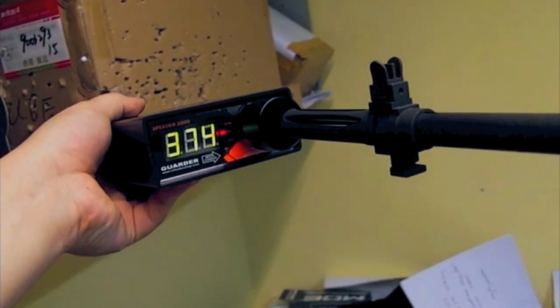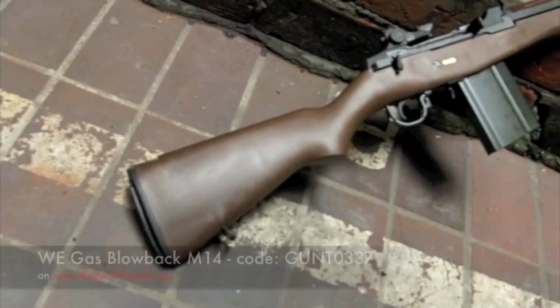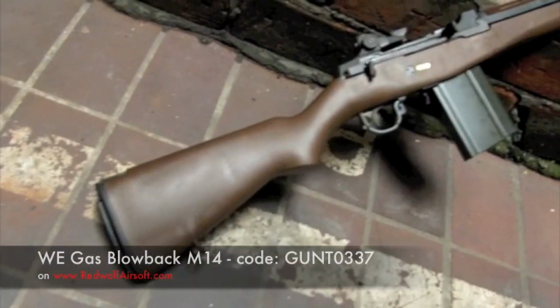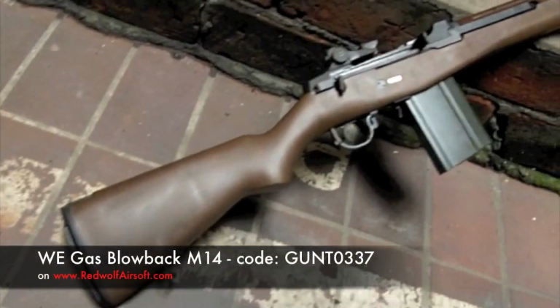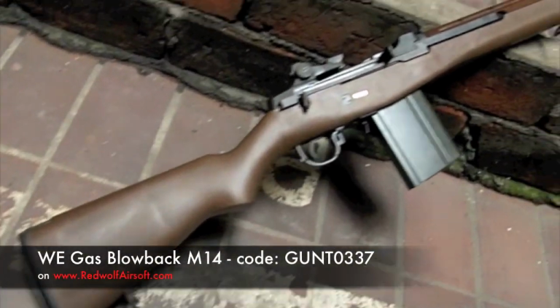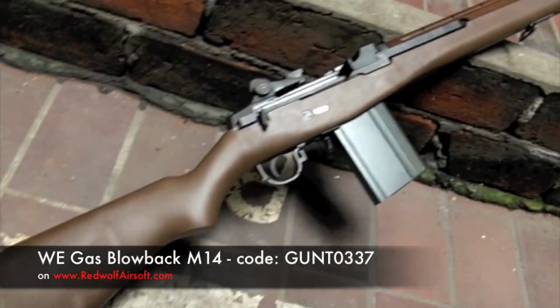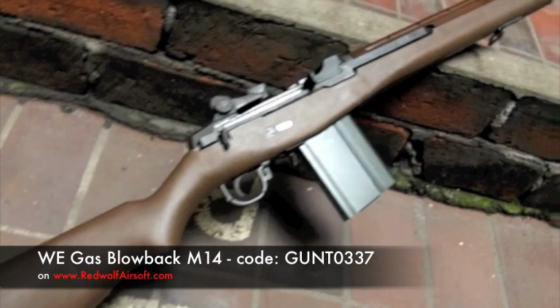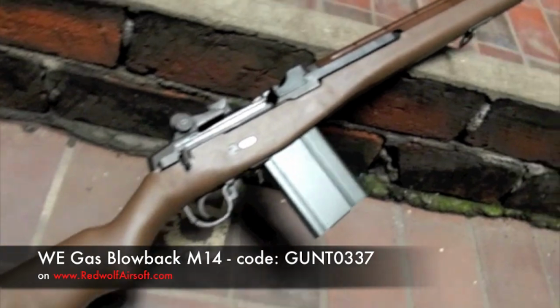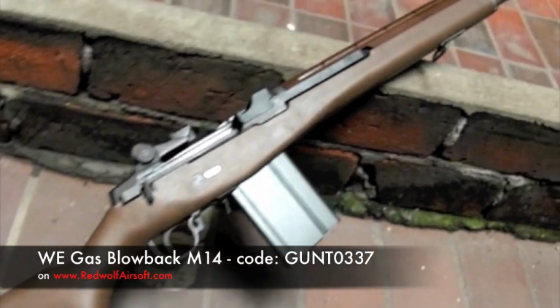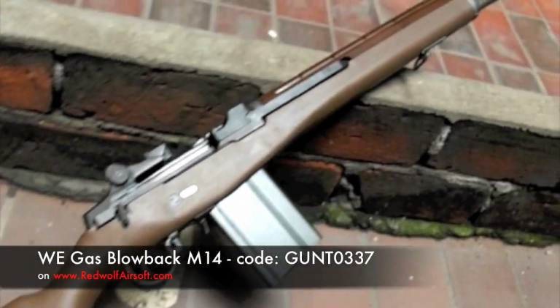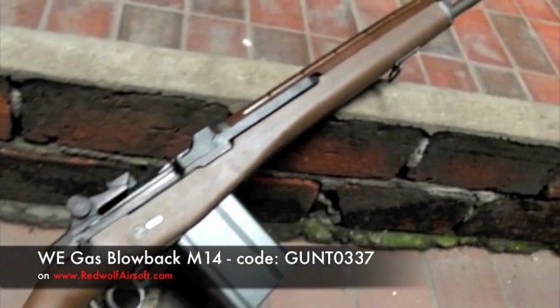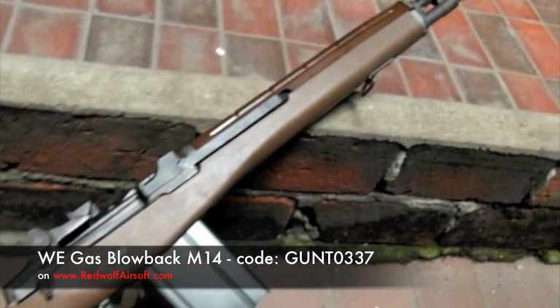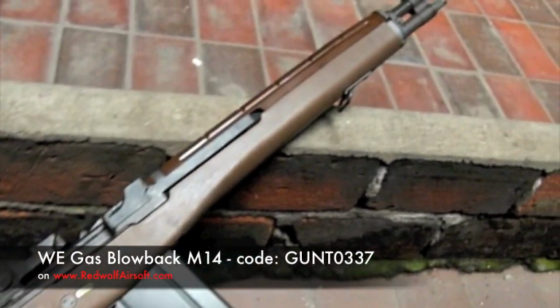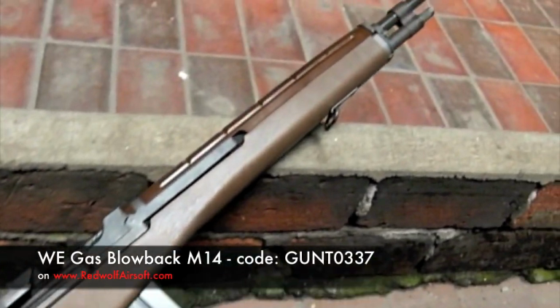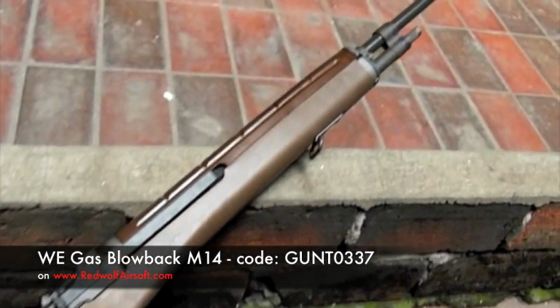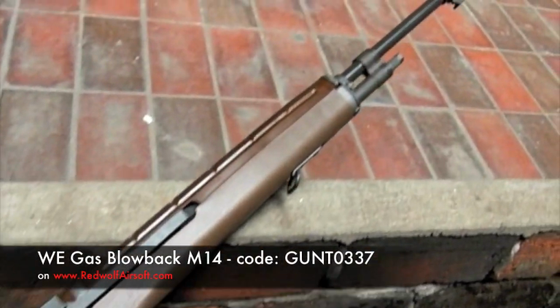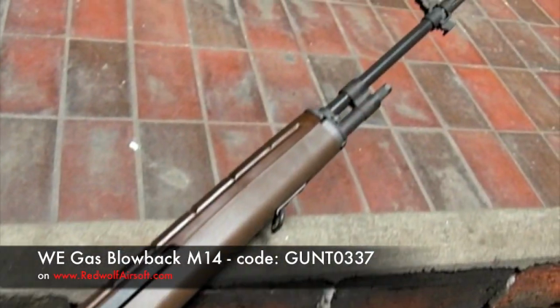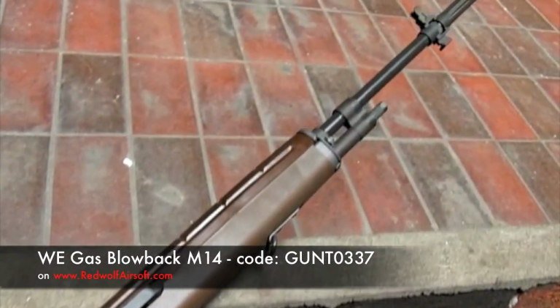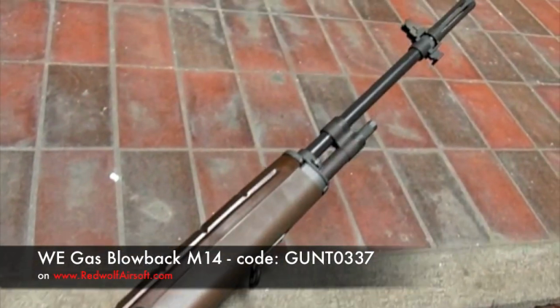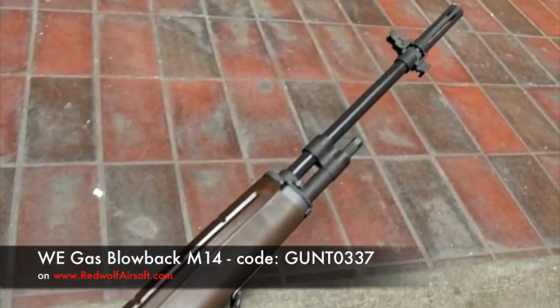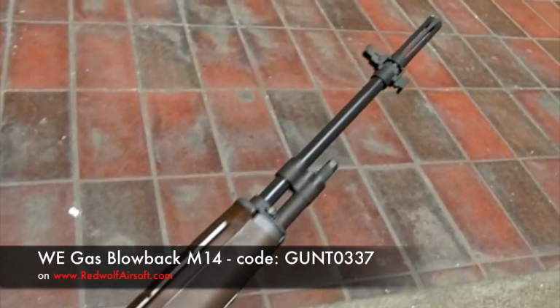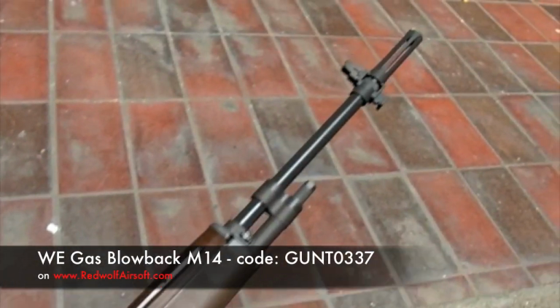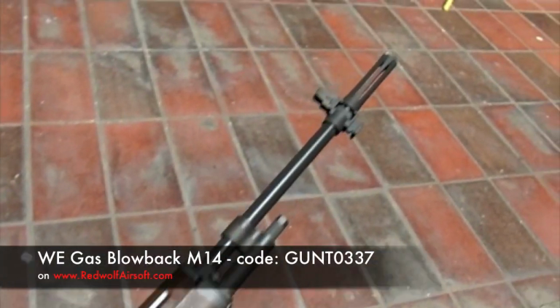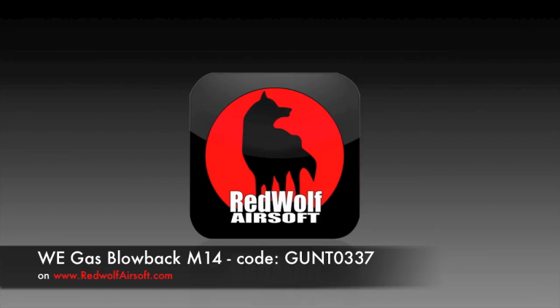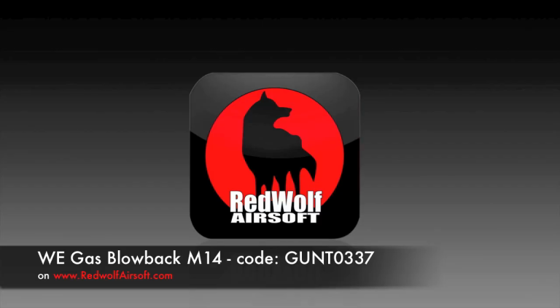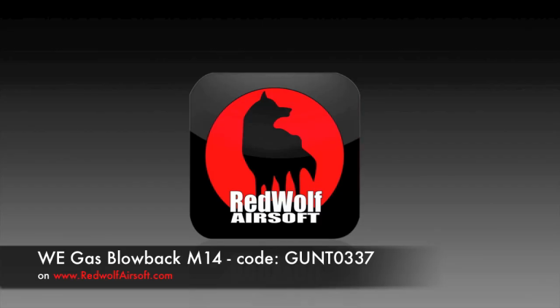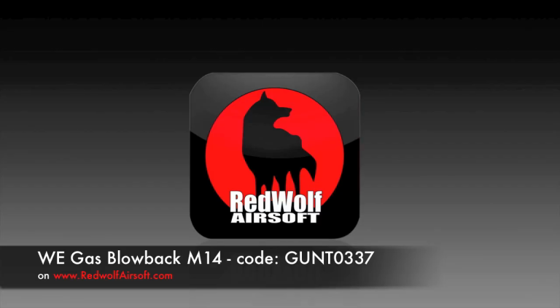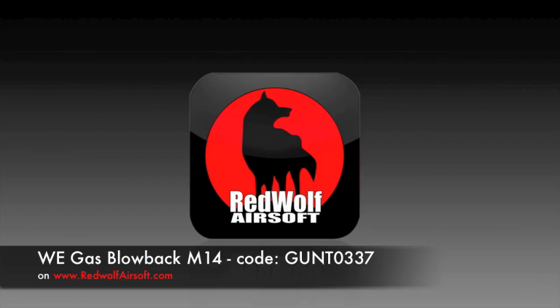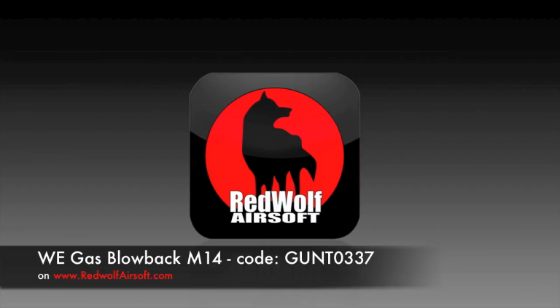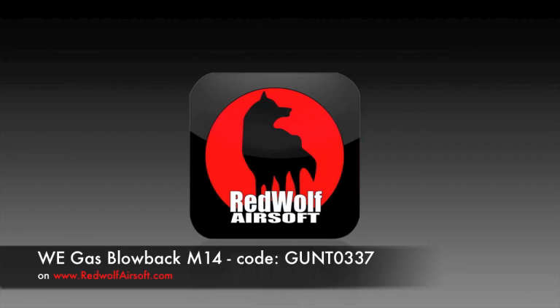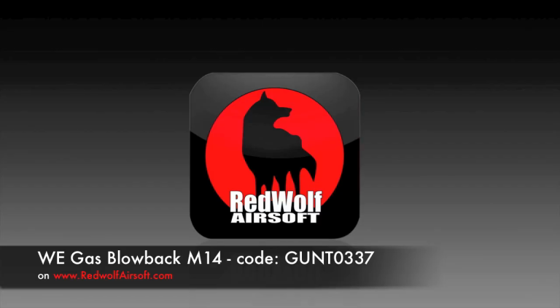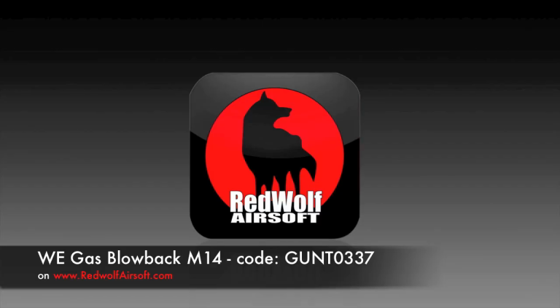The WE Gas Blowback M14, available at www.redwolfairsoft.com.